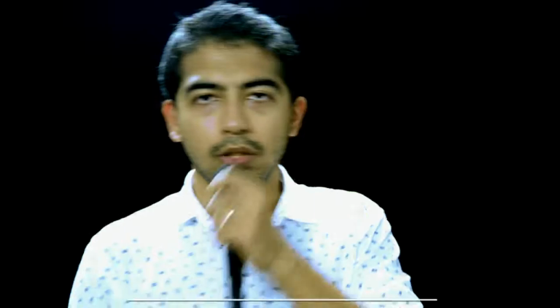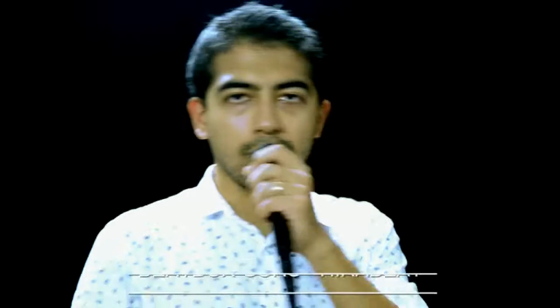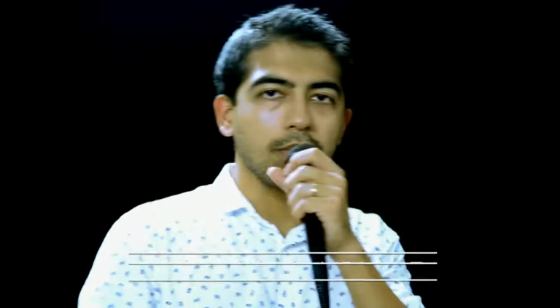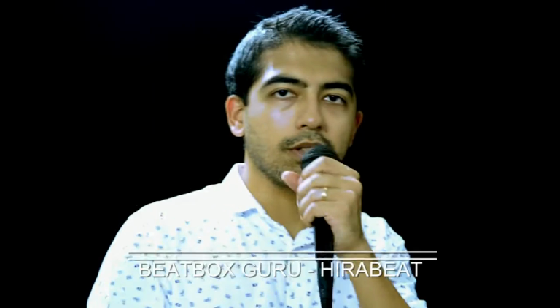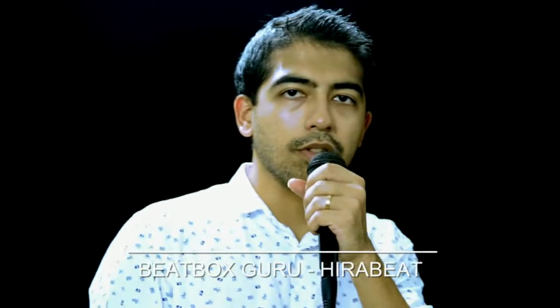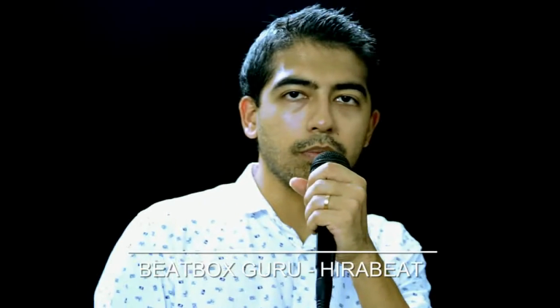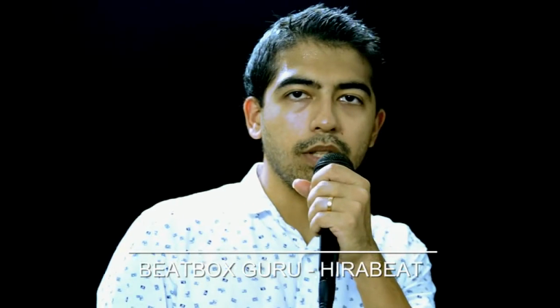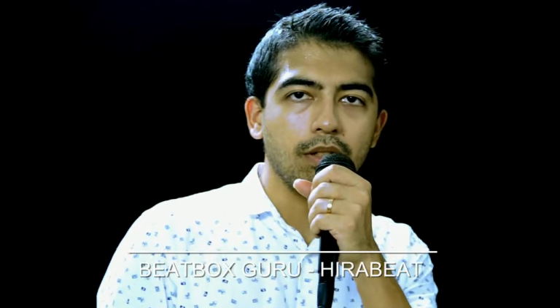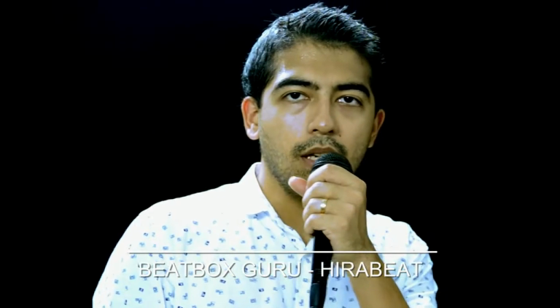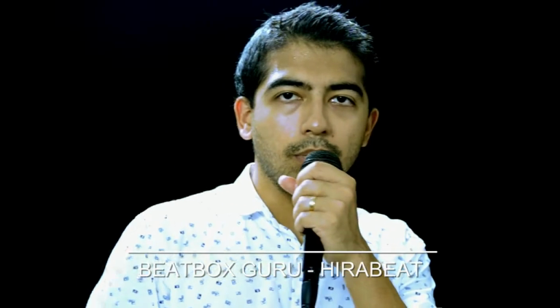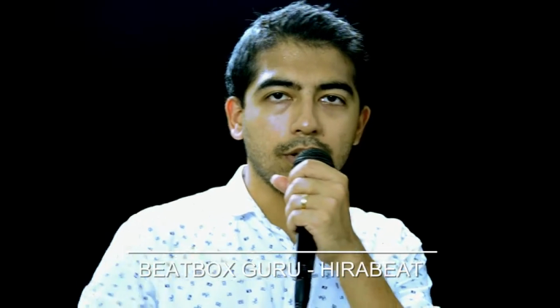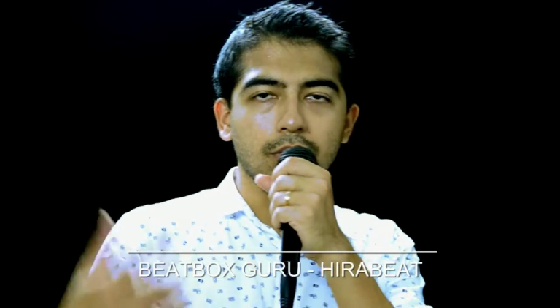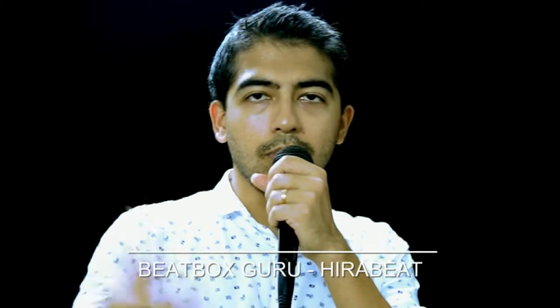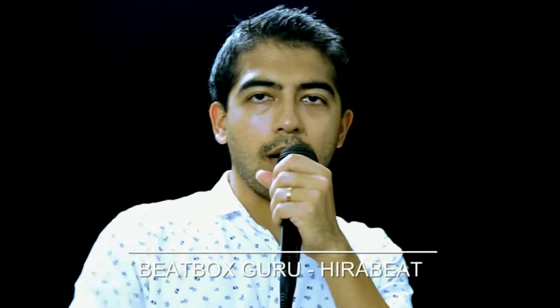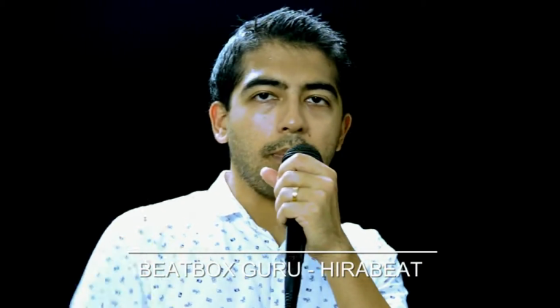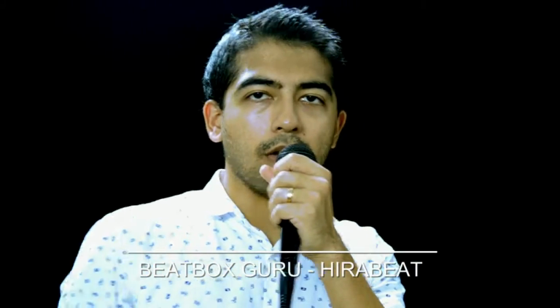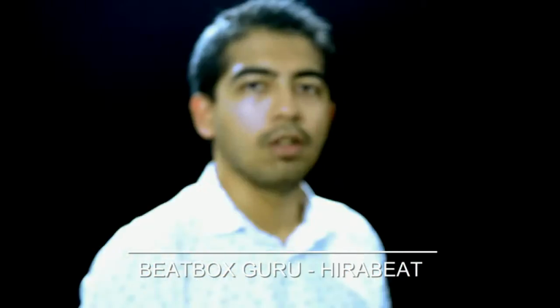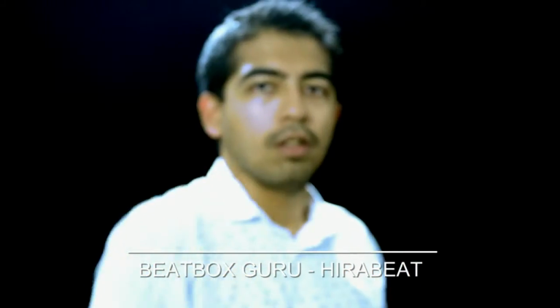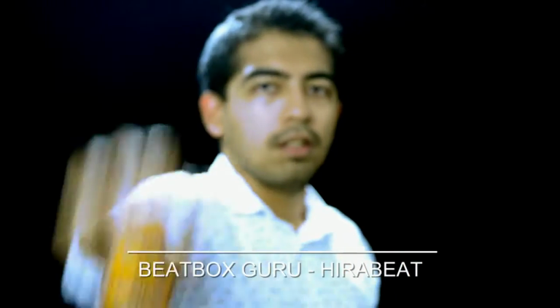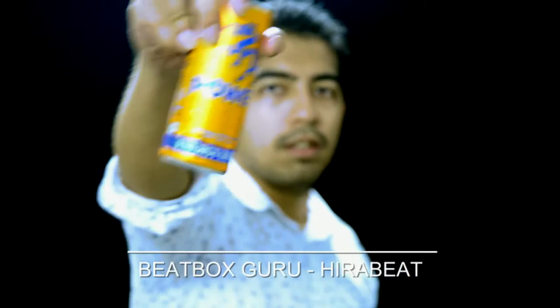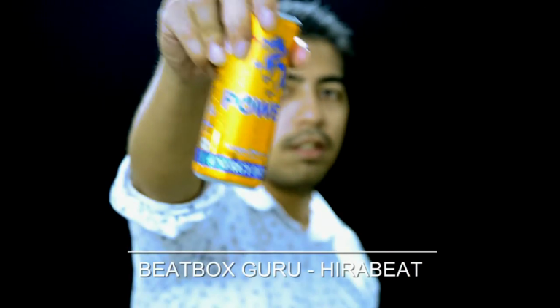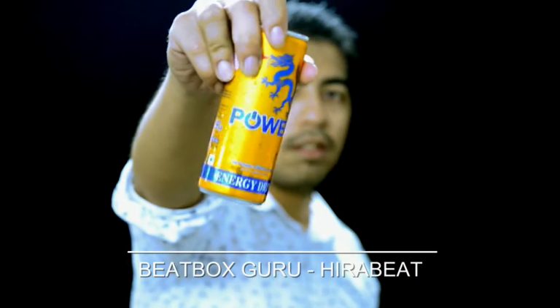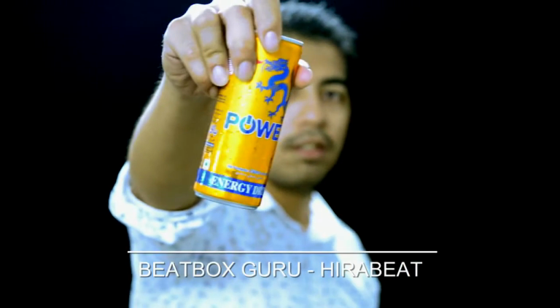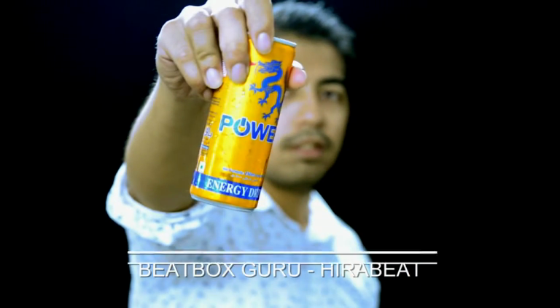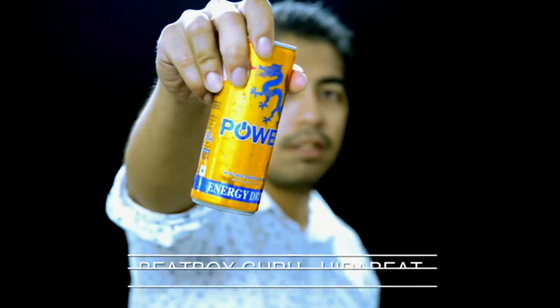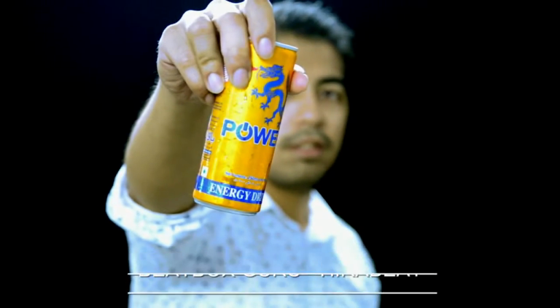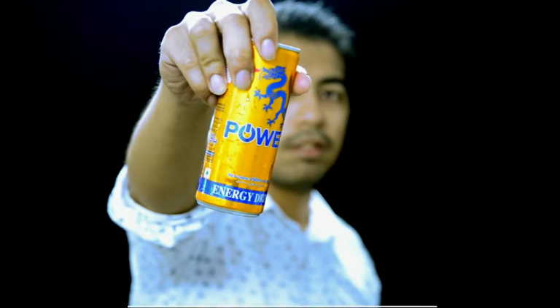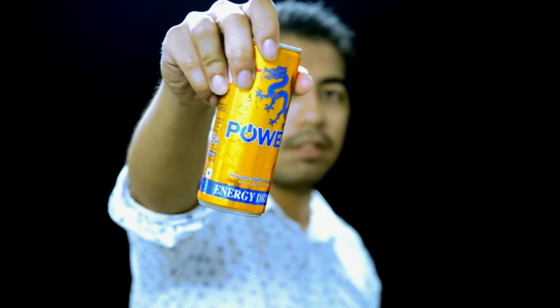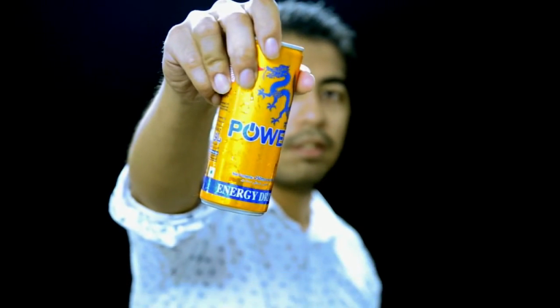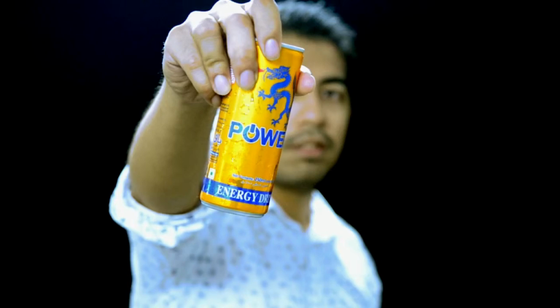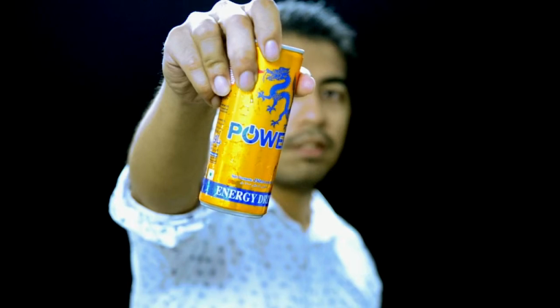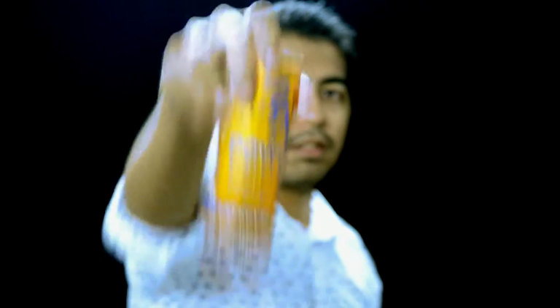Yo, what's up? This is Hero Beat, brought to you by Powik Energy Drink. Let's sip into action.